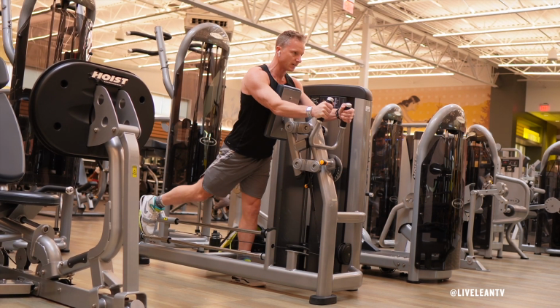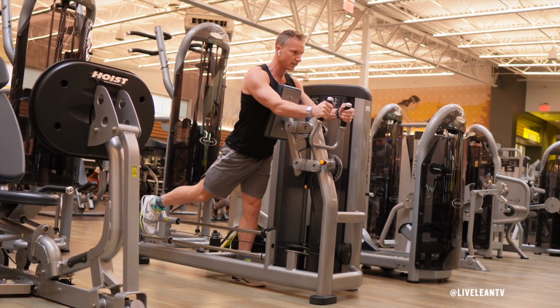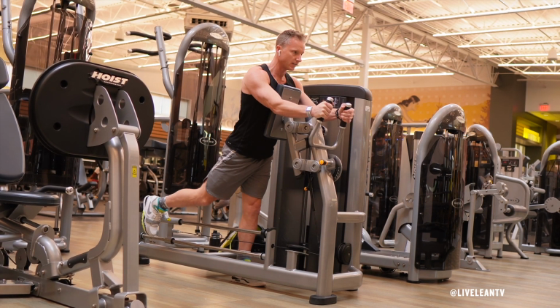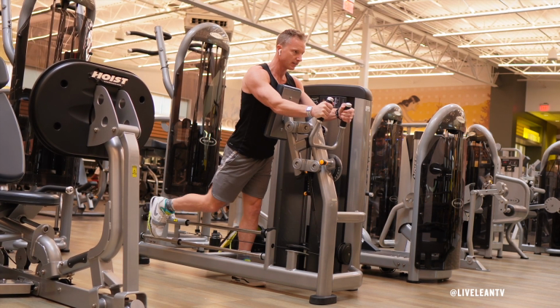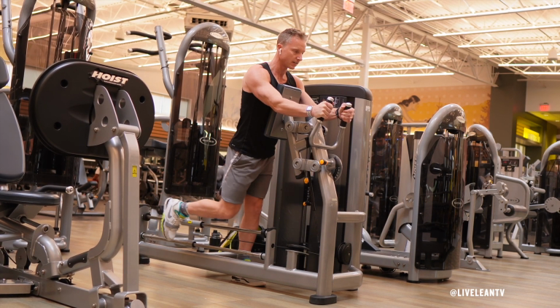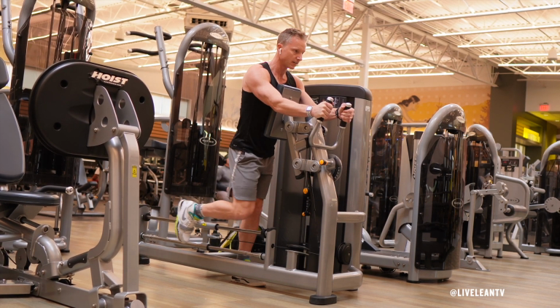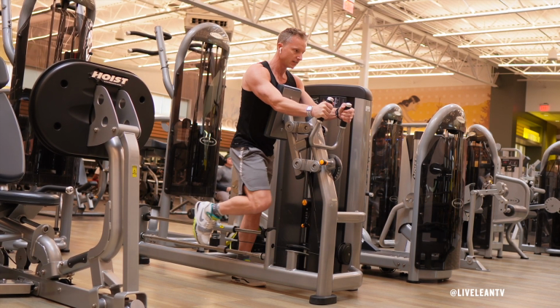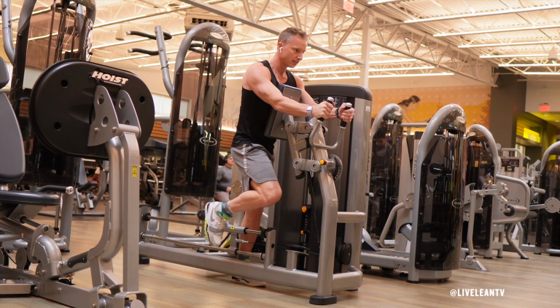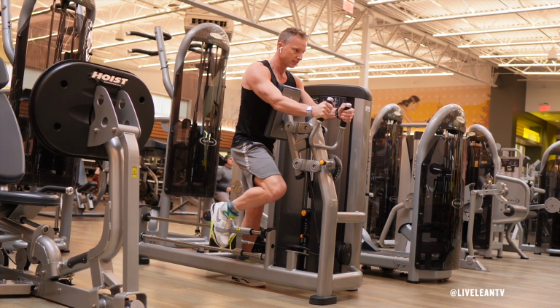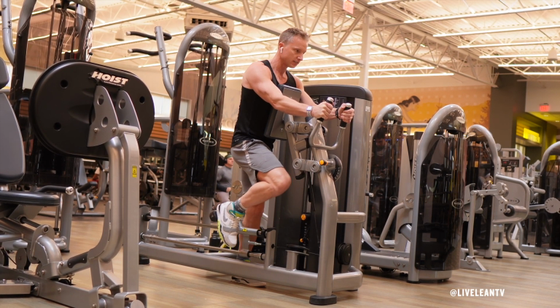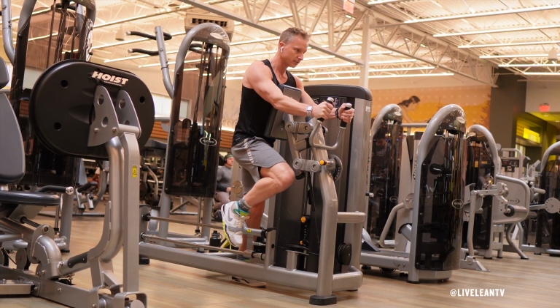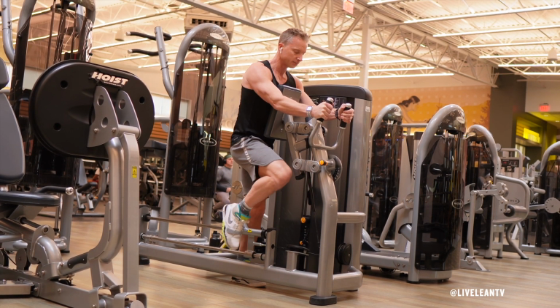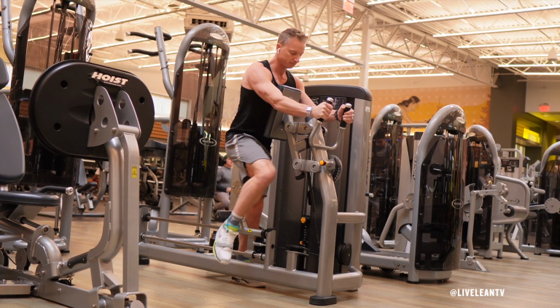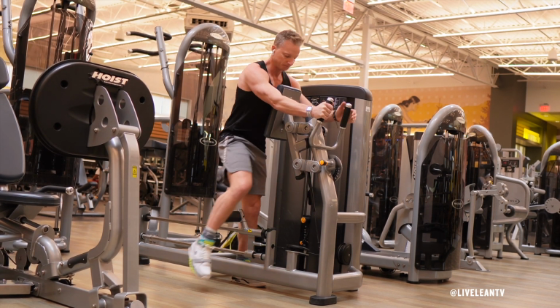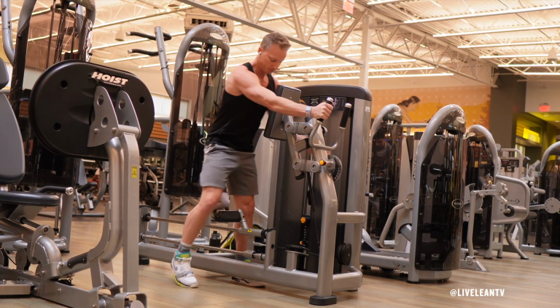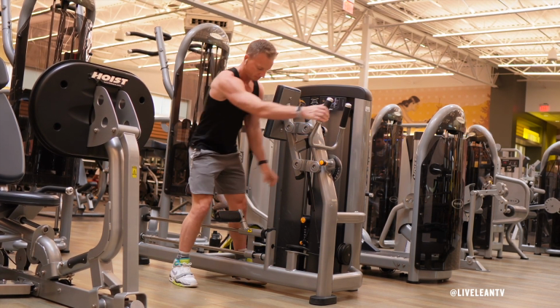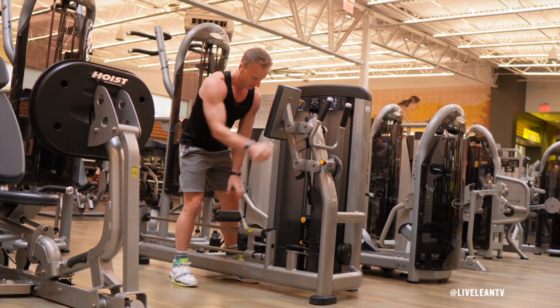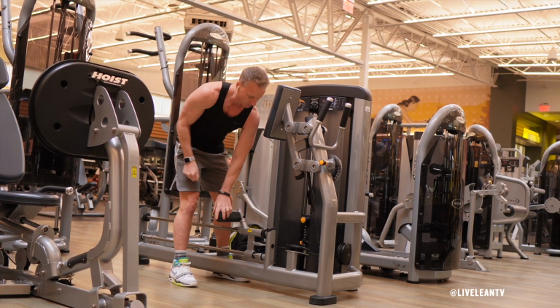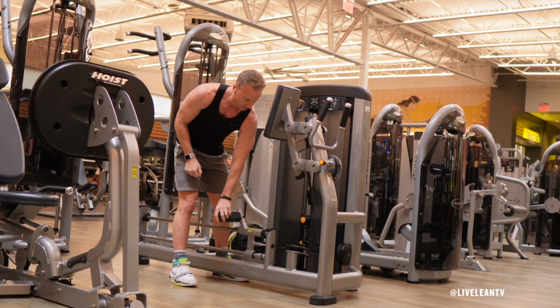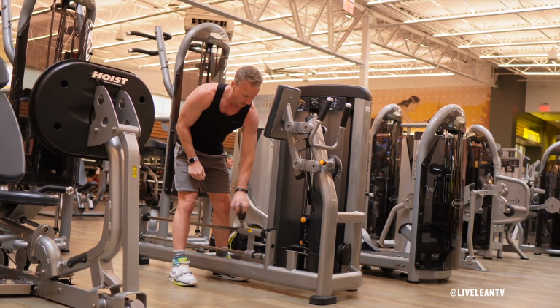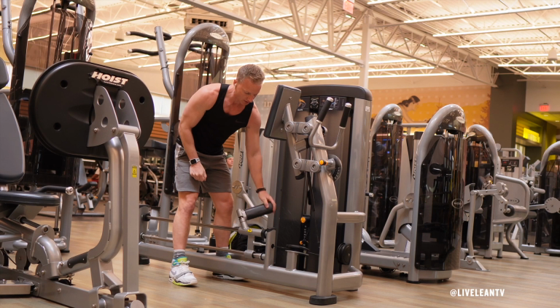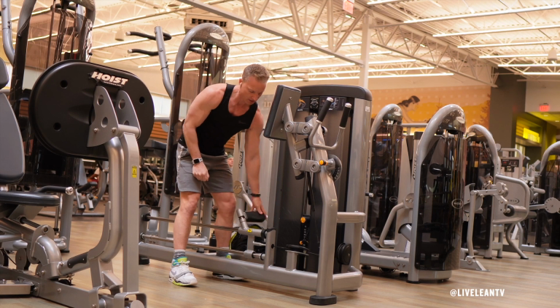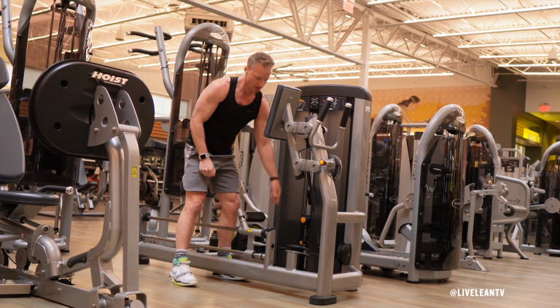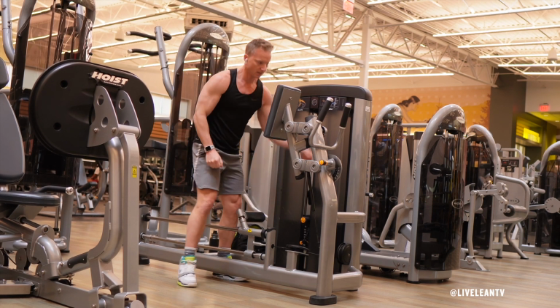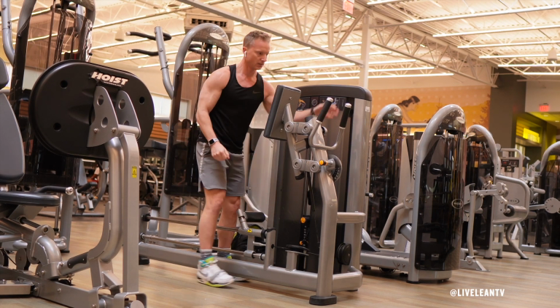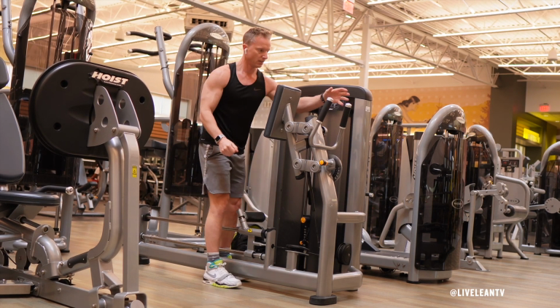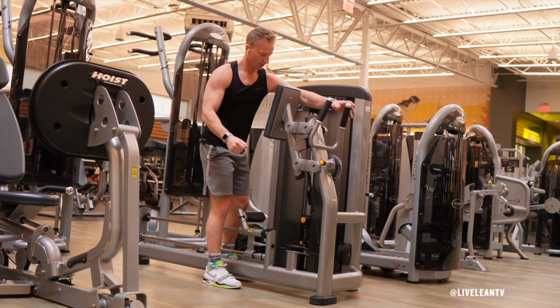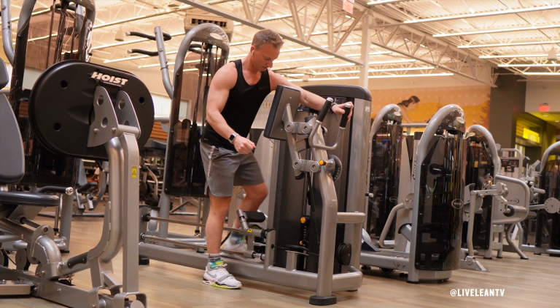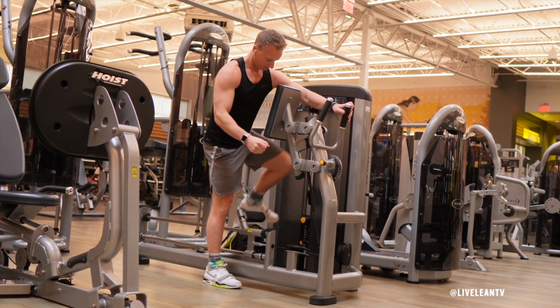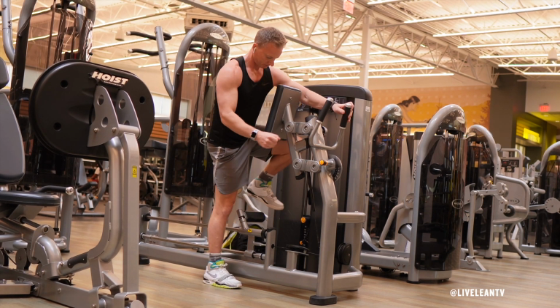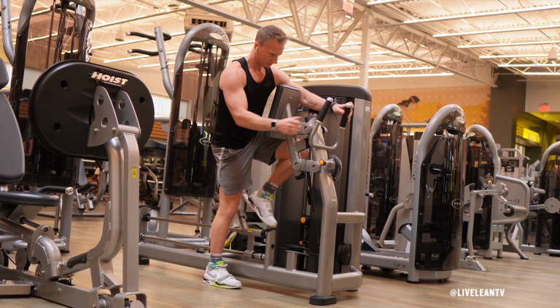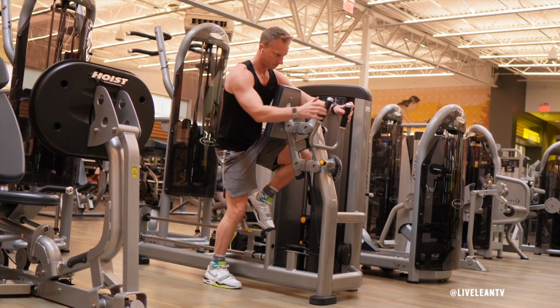Complete all the reps on one side, then flip the foot platform to the other side to switch legs and repeat.